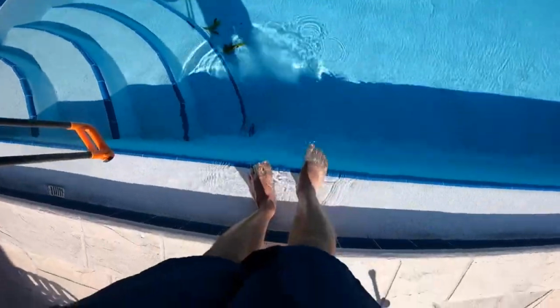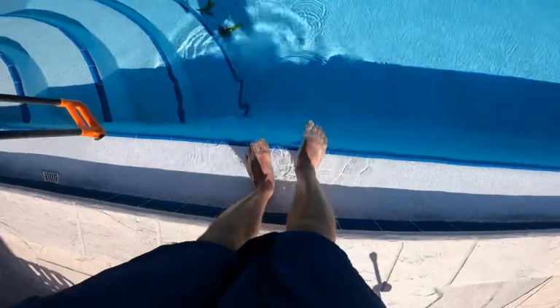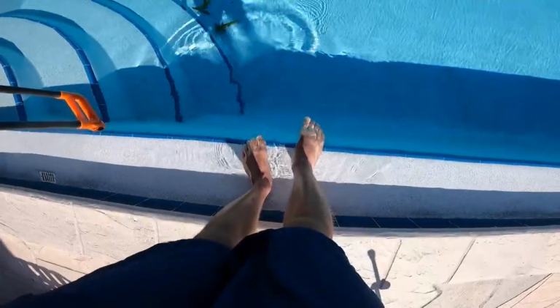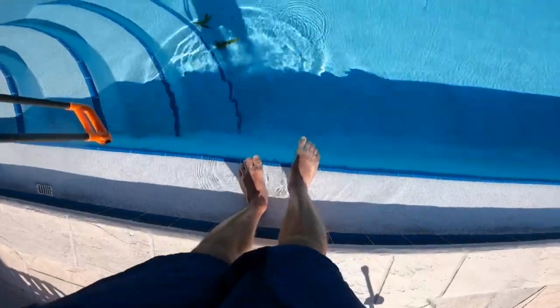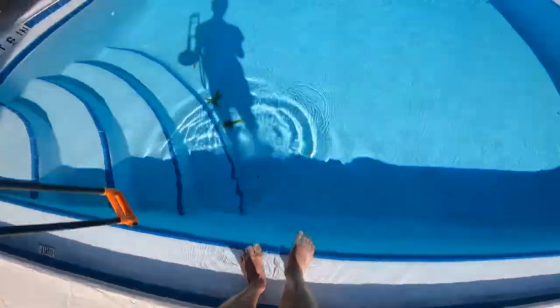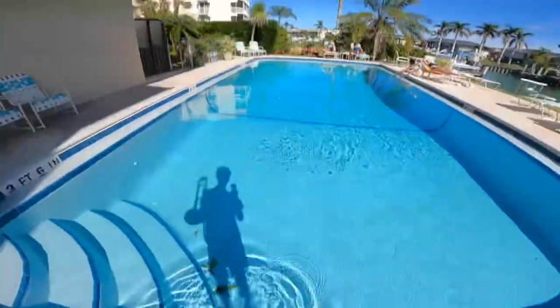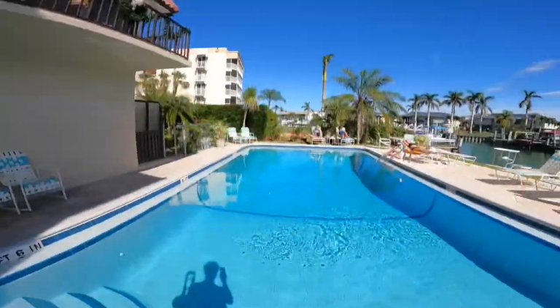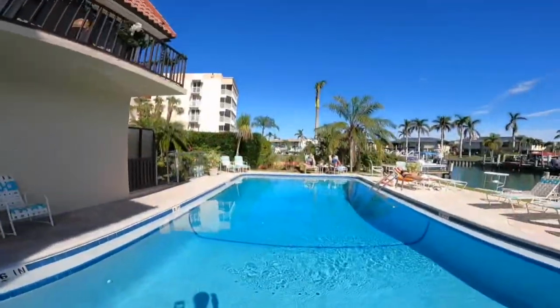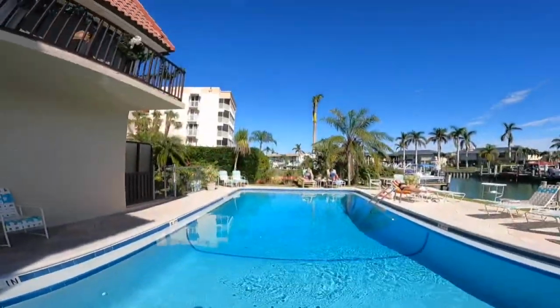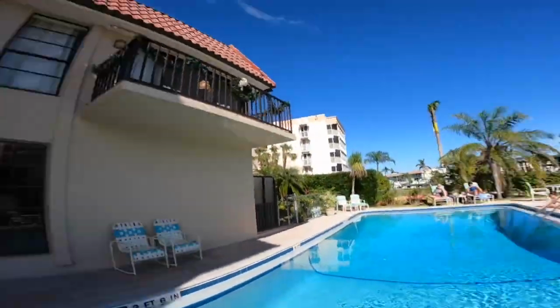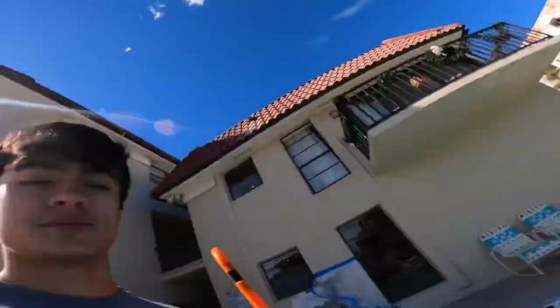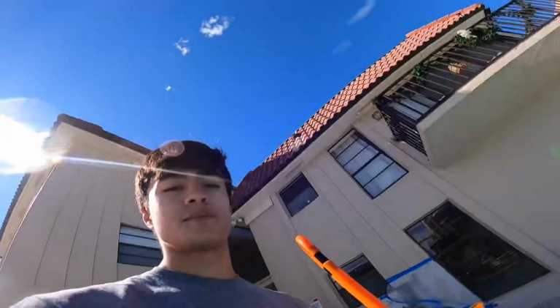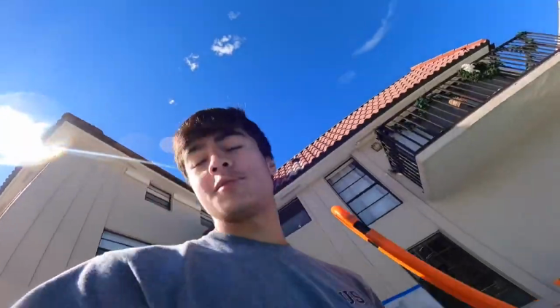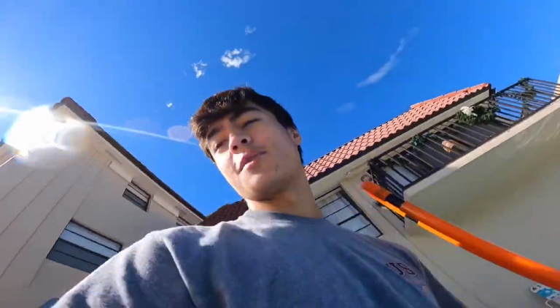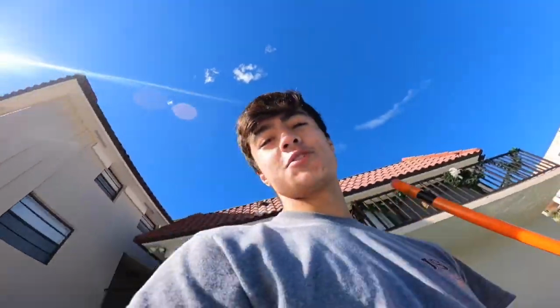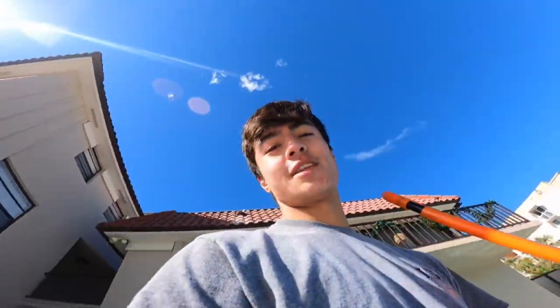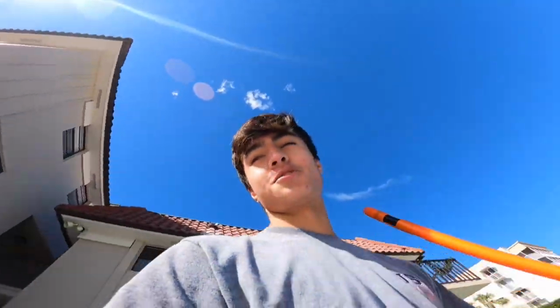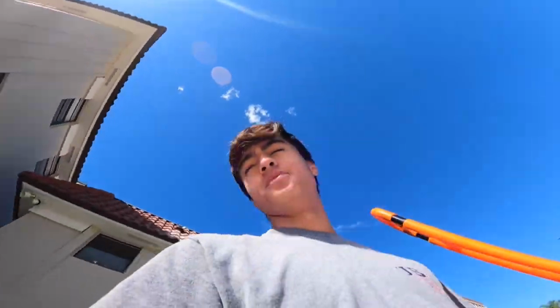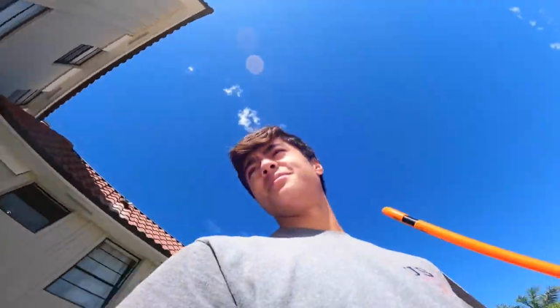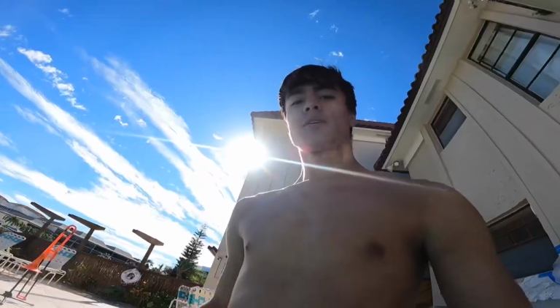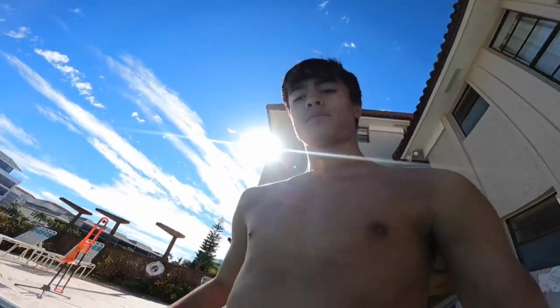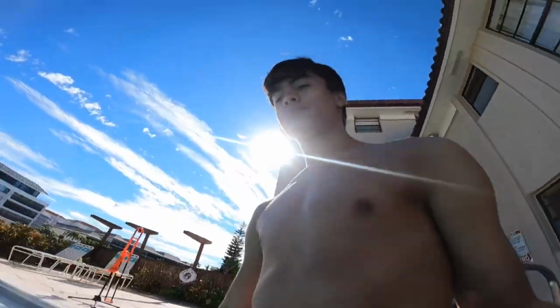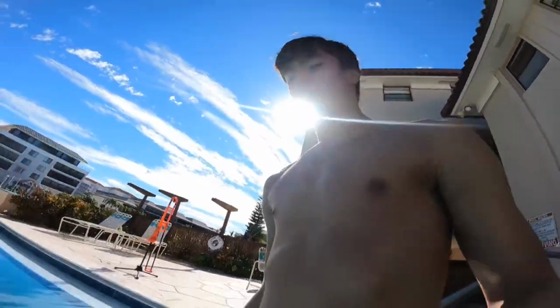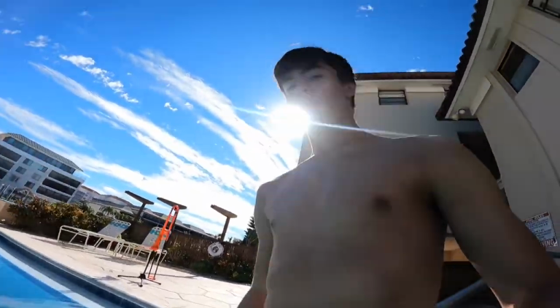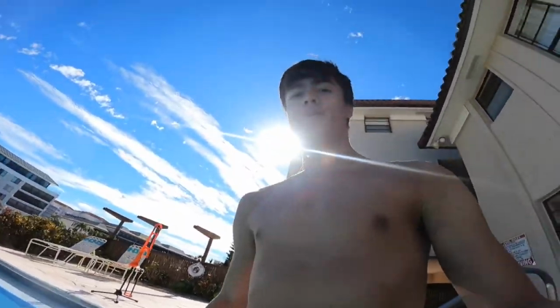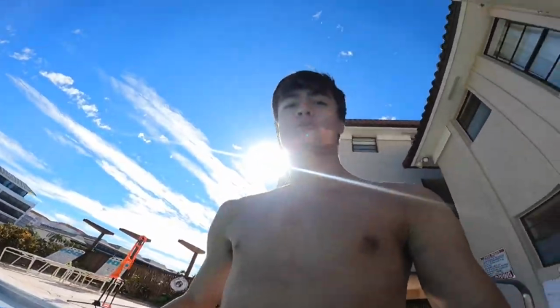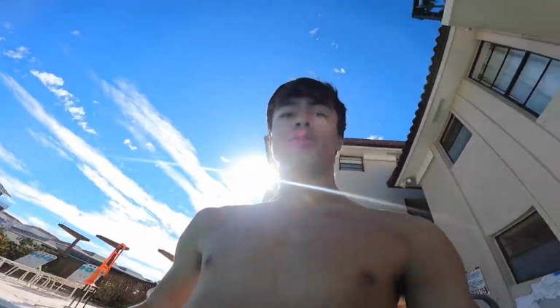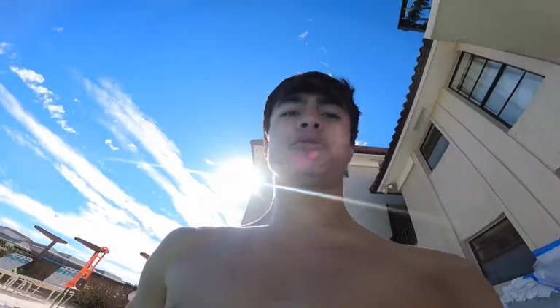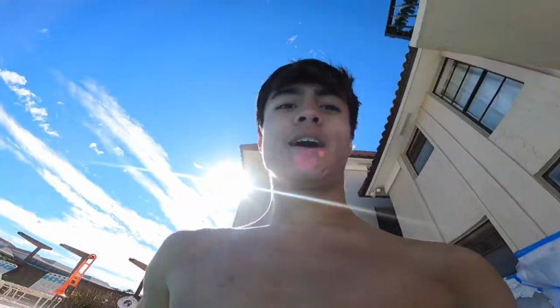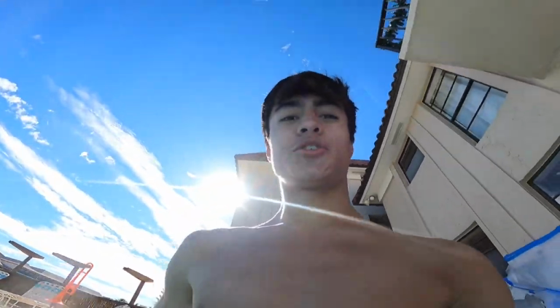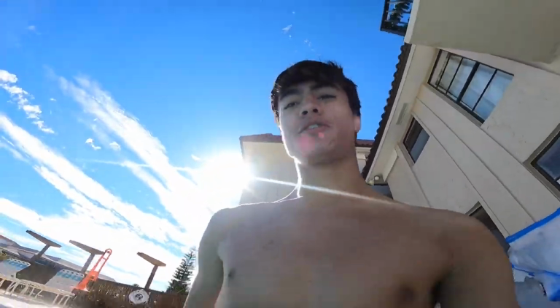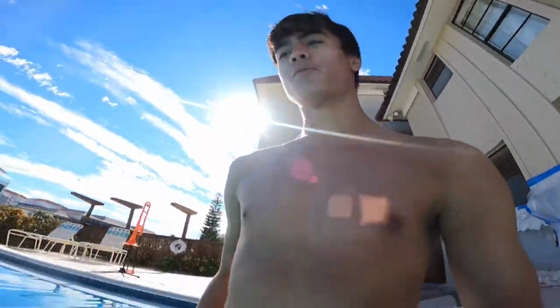You know, that's not that bad actually. The water isn't that cold. Let's put you guys underwater.